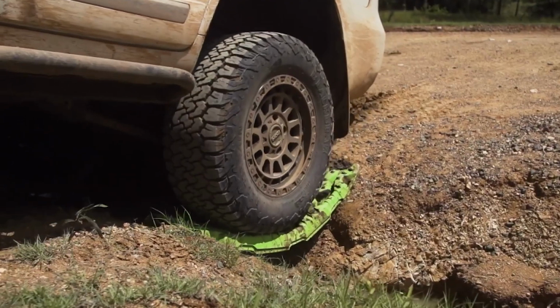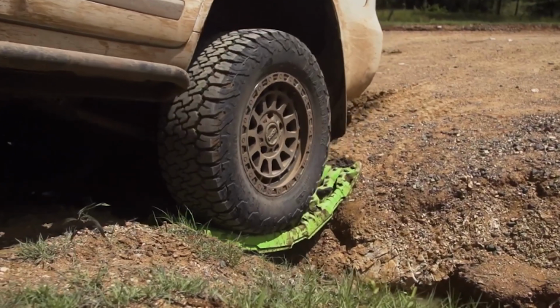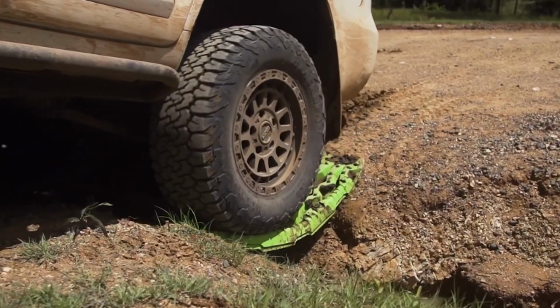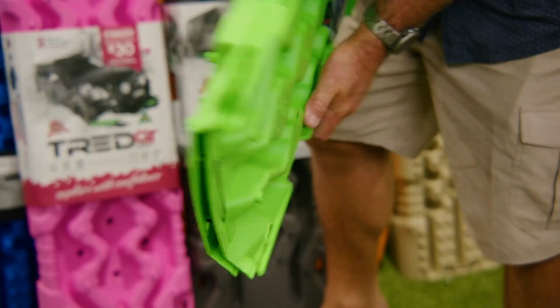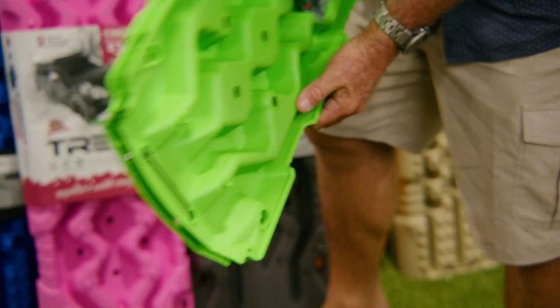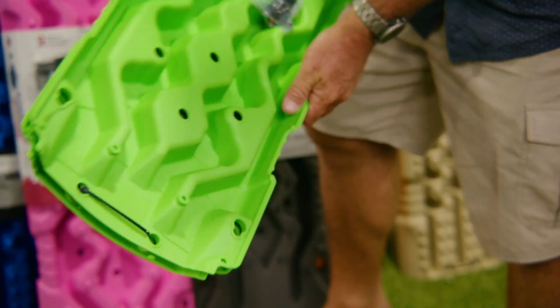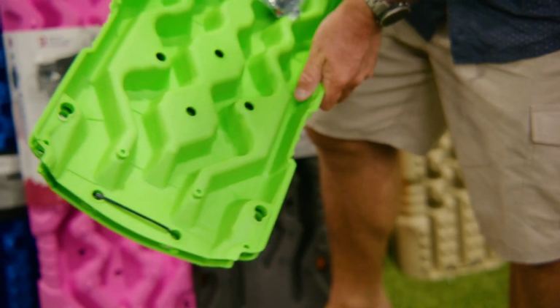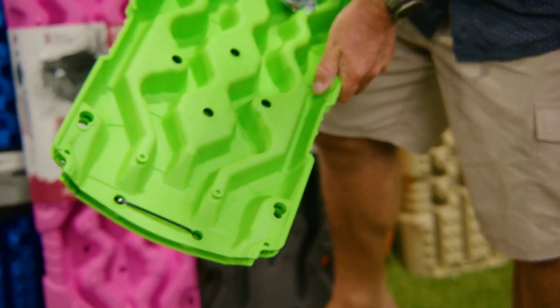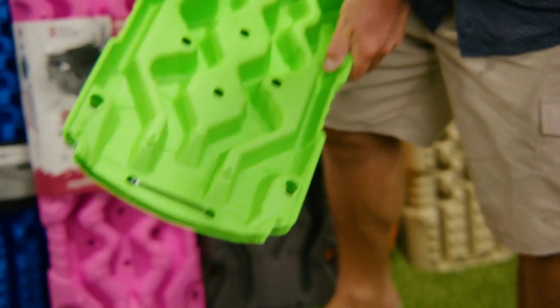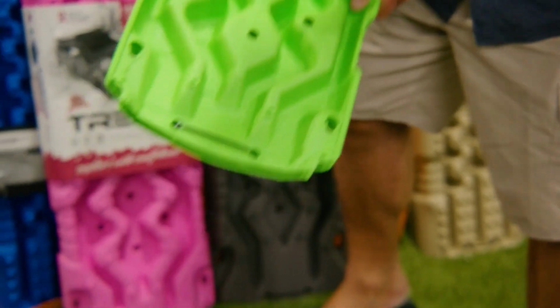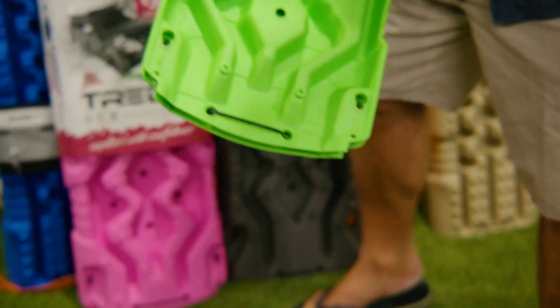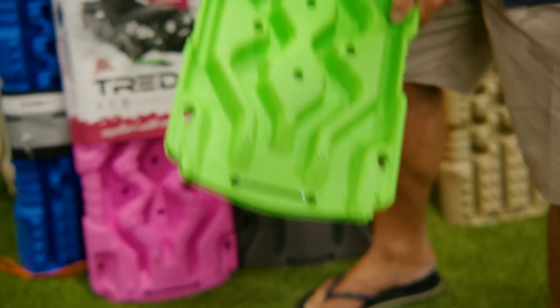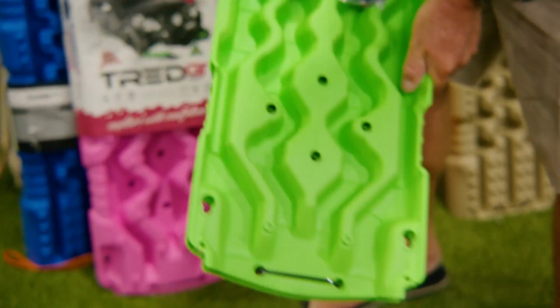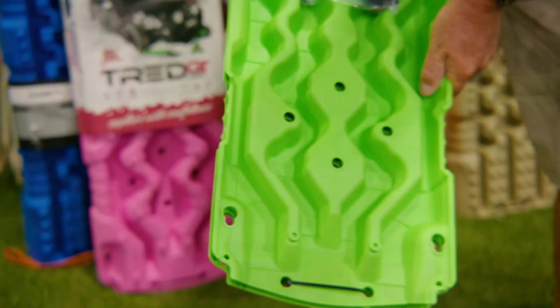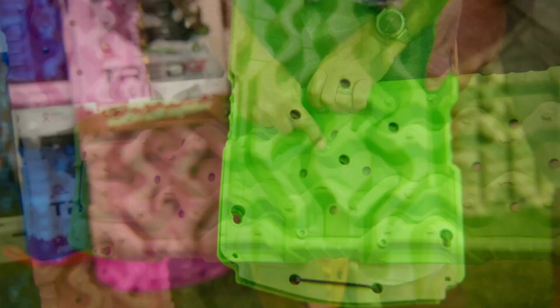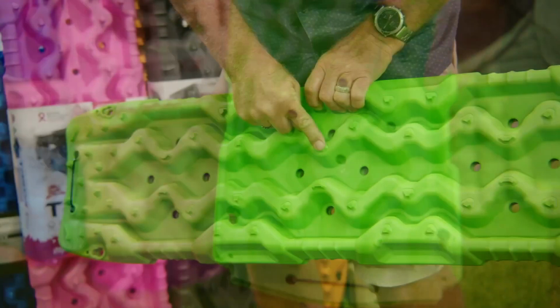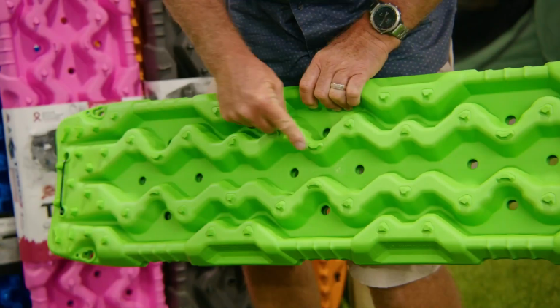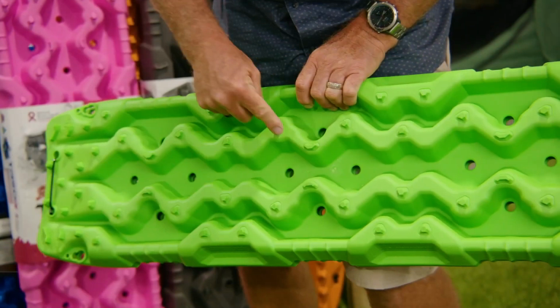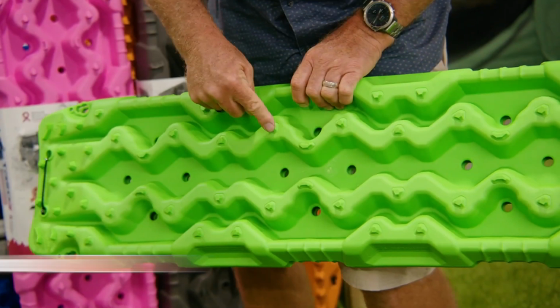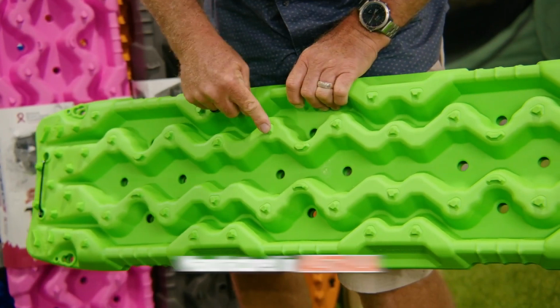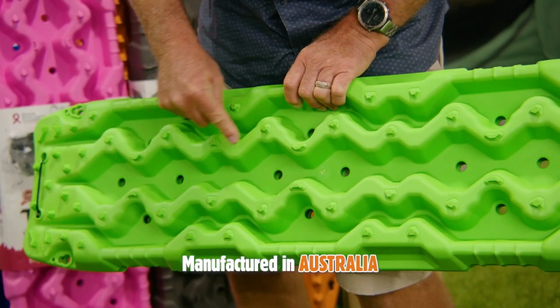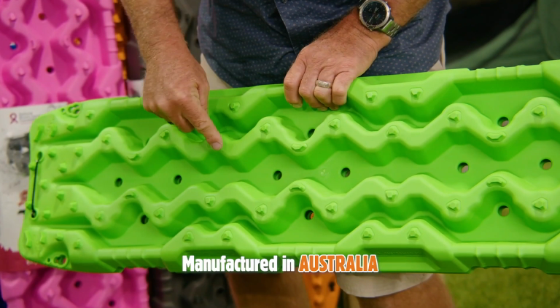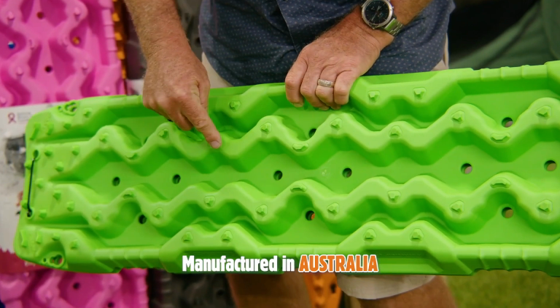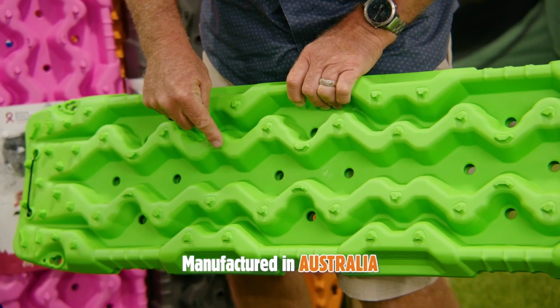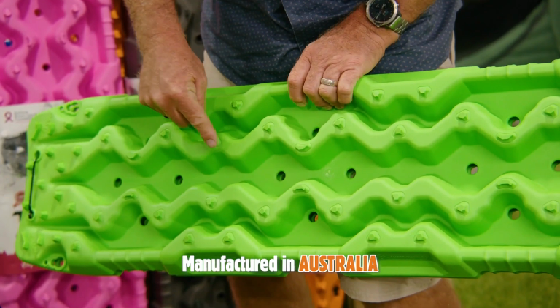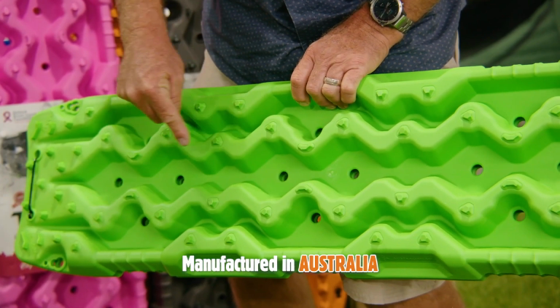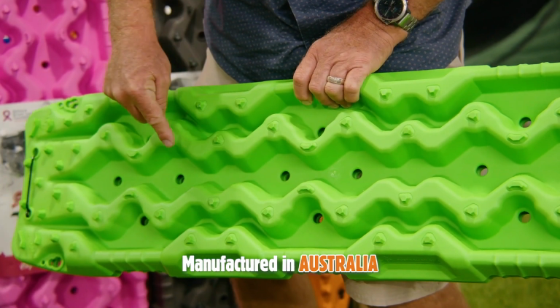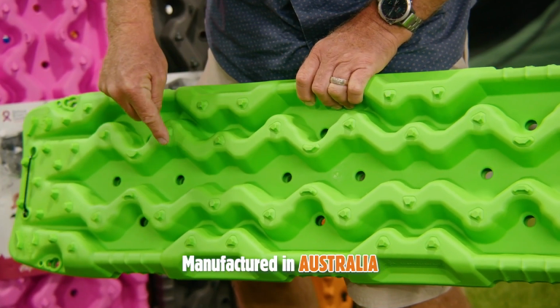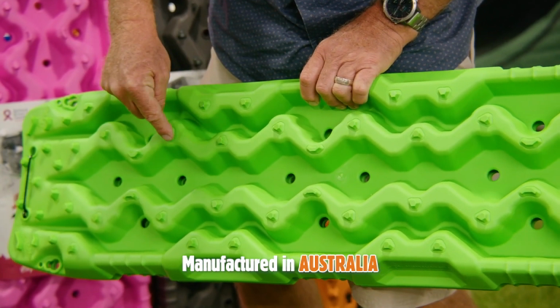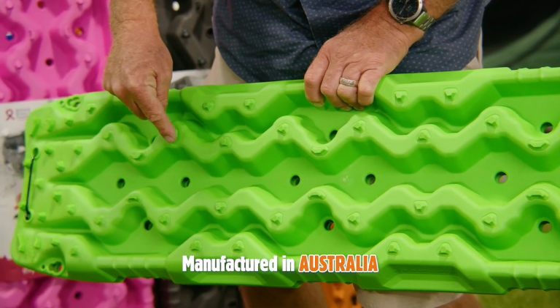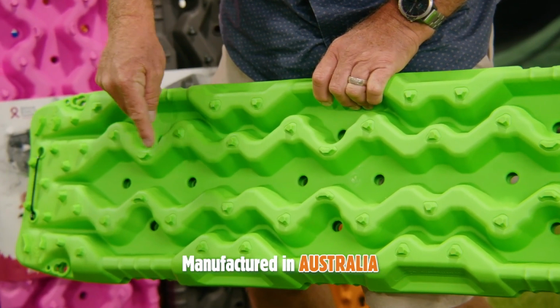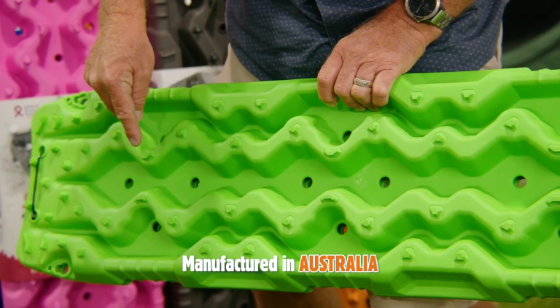They've got an integrated shovel, contoured ramp, a progressive variable tooth design, and made in Australia.